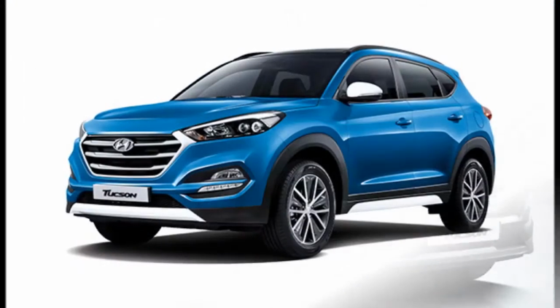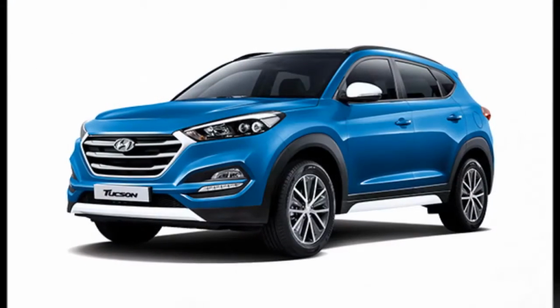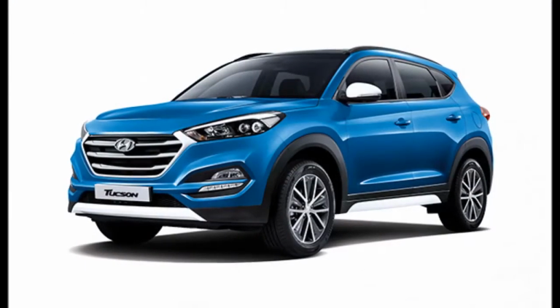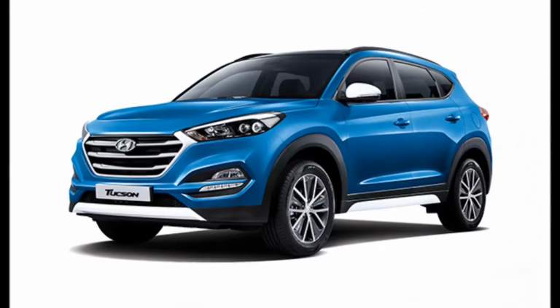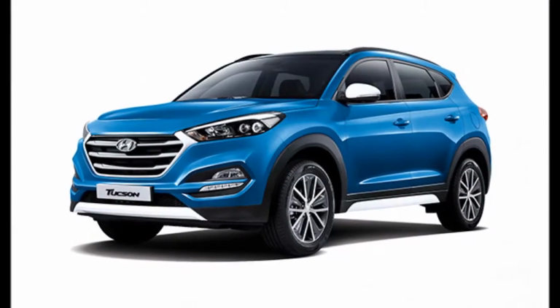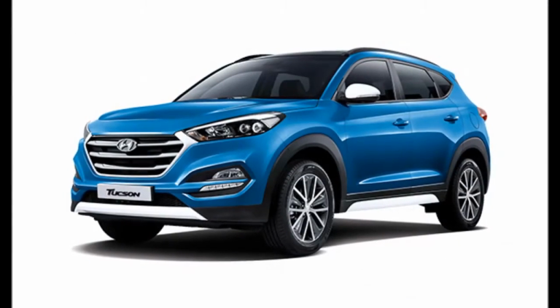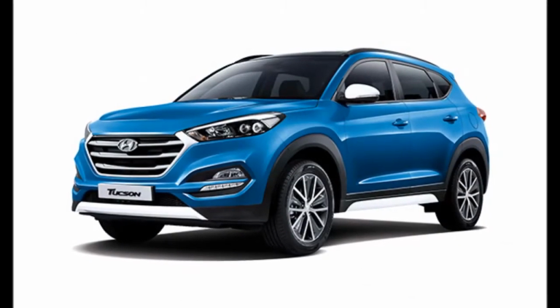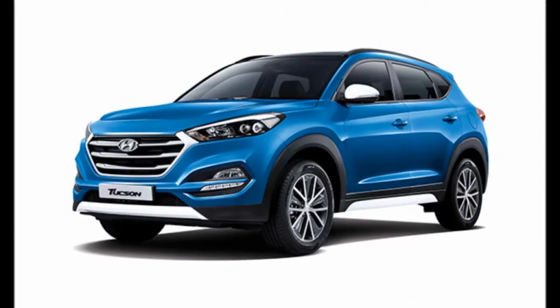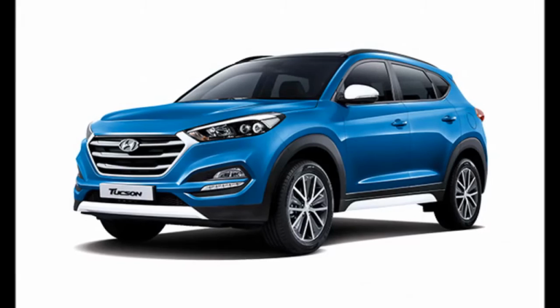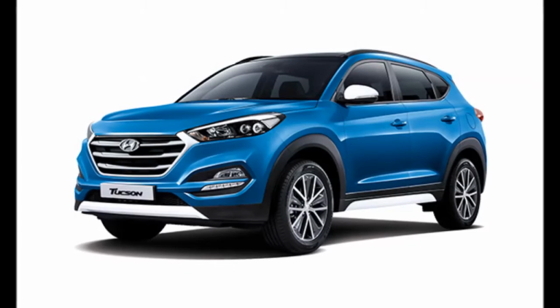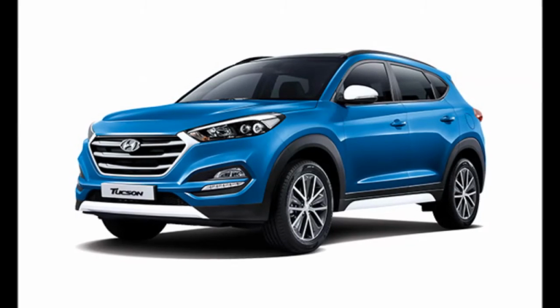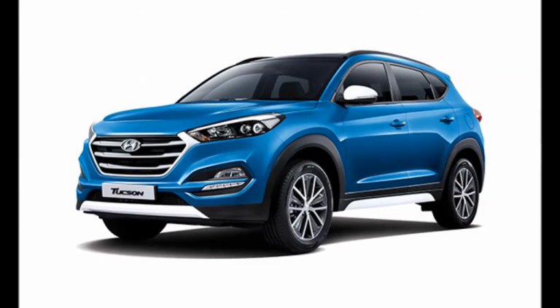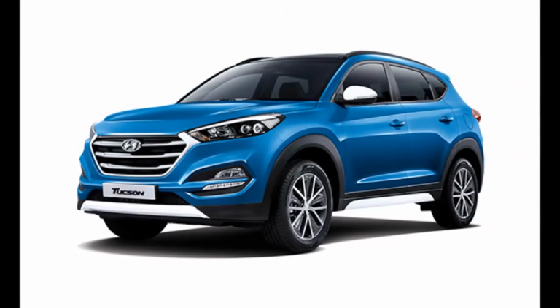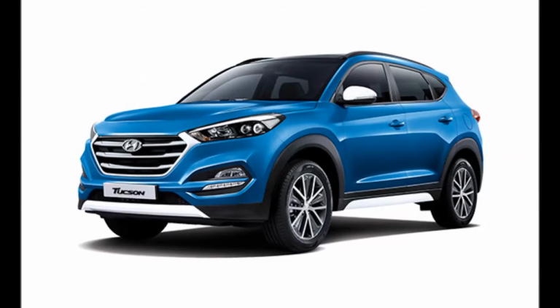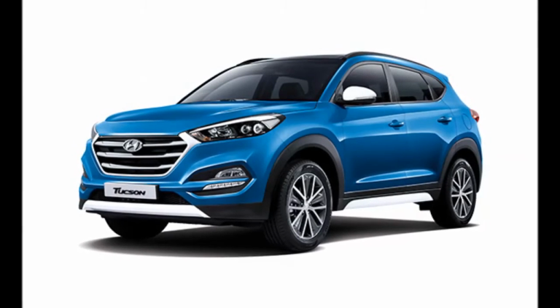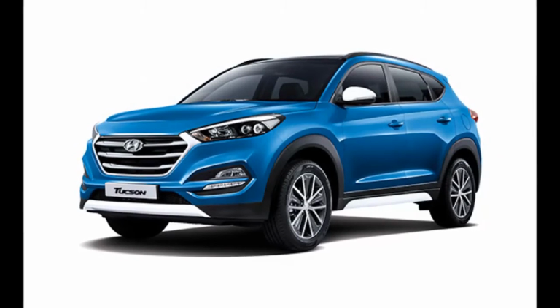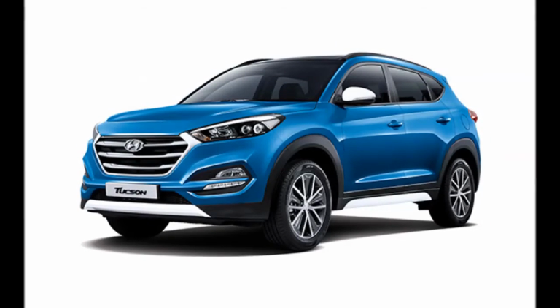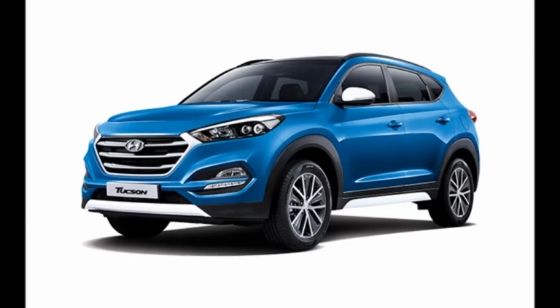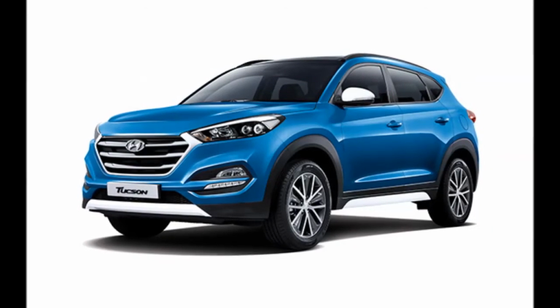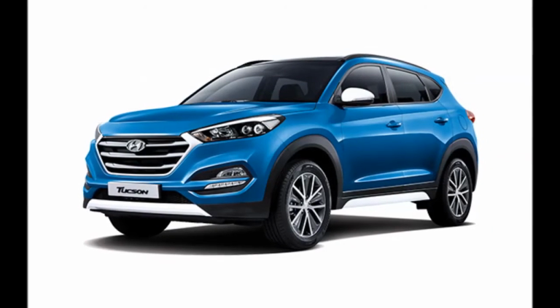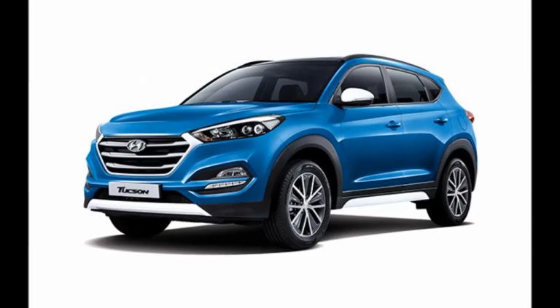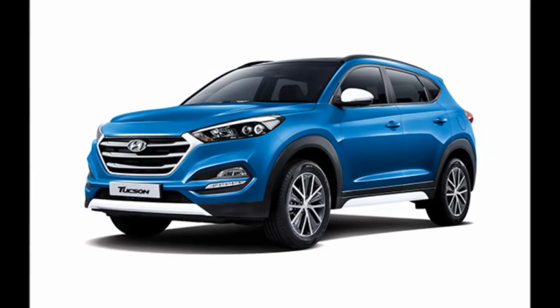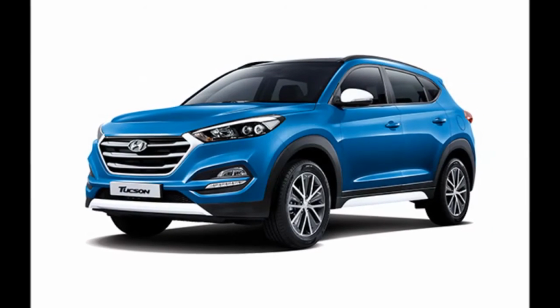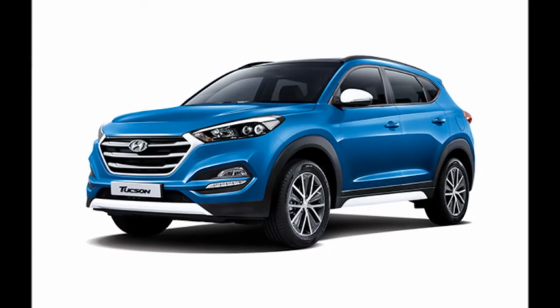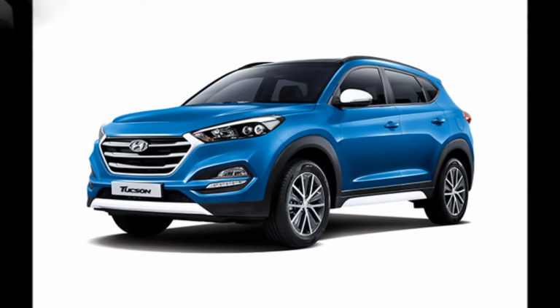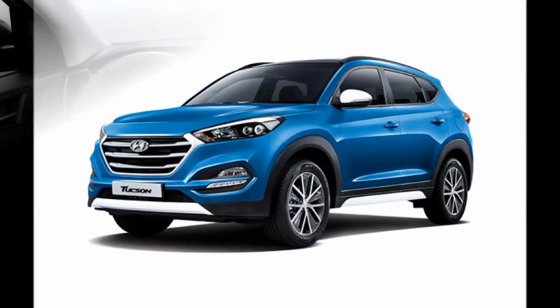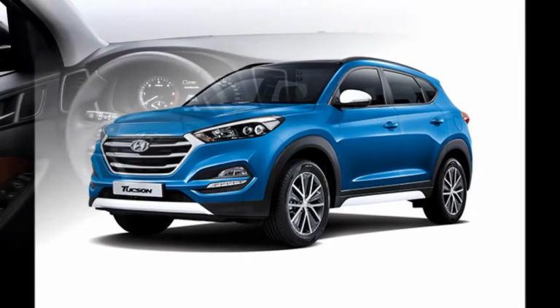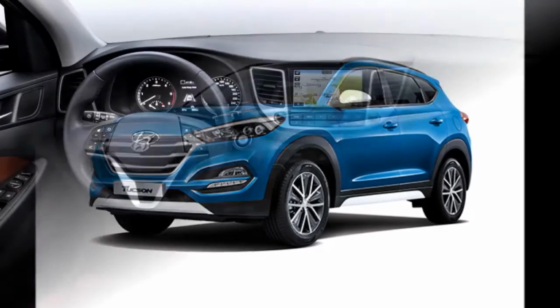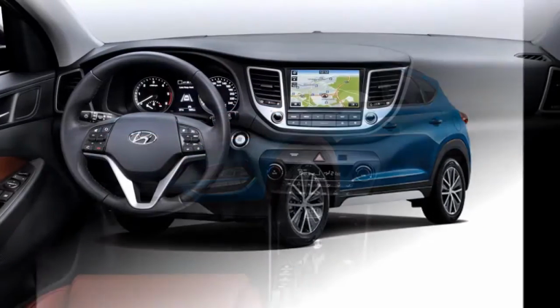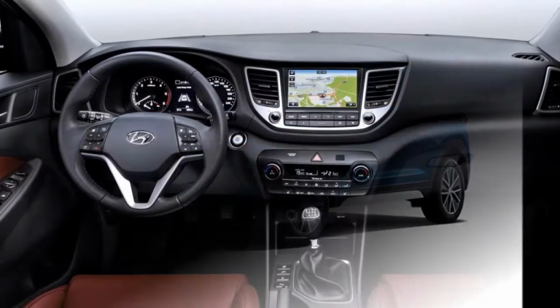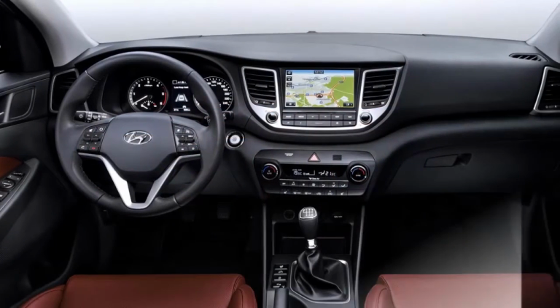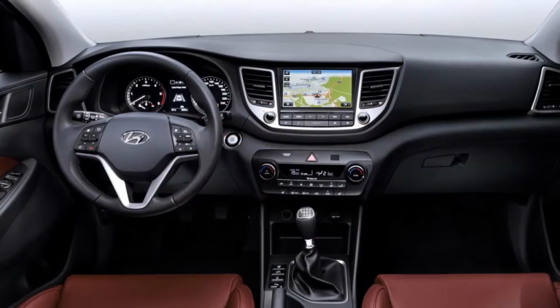The sculpted wheel arches on the sides add muscularity to the overall outer design. The rear has also been designed modishly, featuring wraparound tail lamps, a skid plate, and an integrated spoiler.